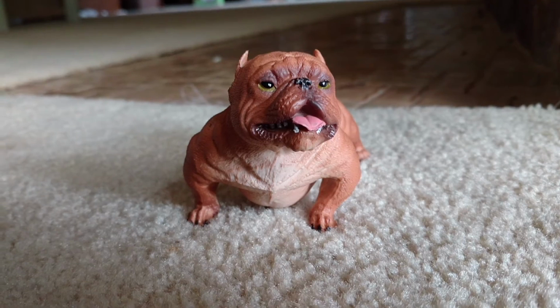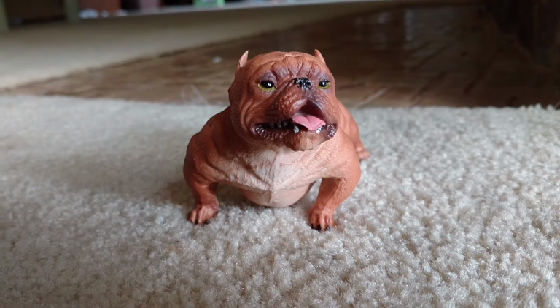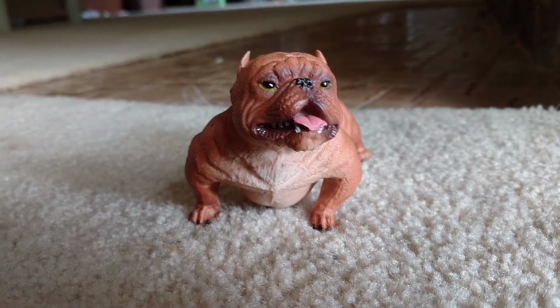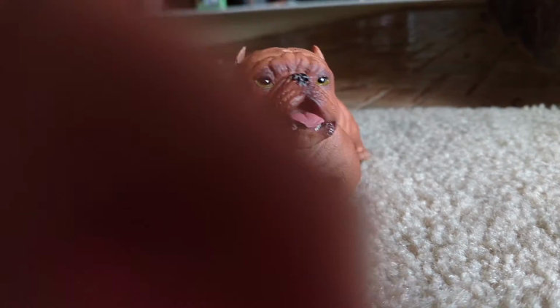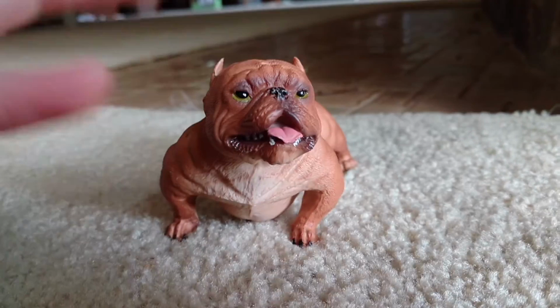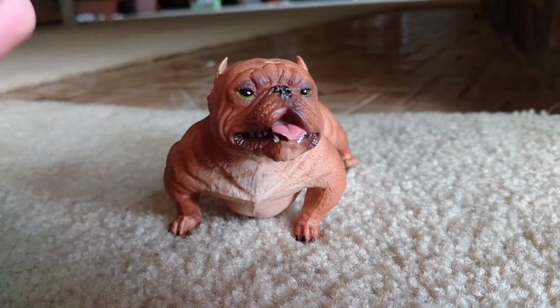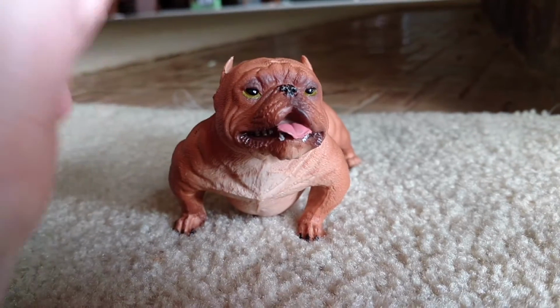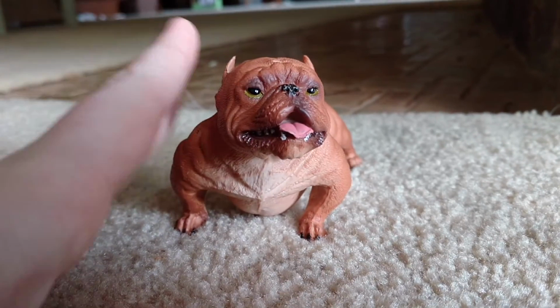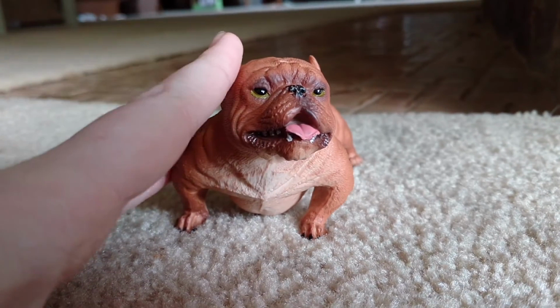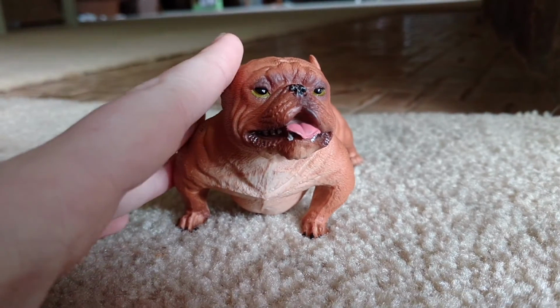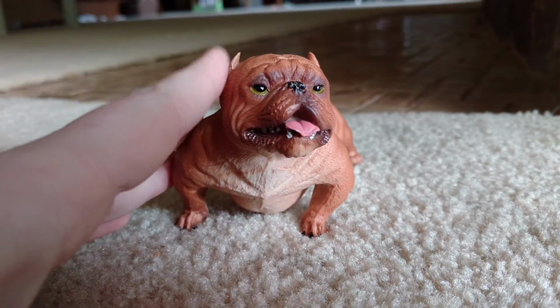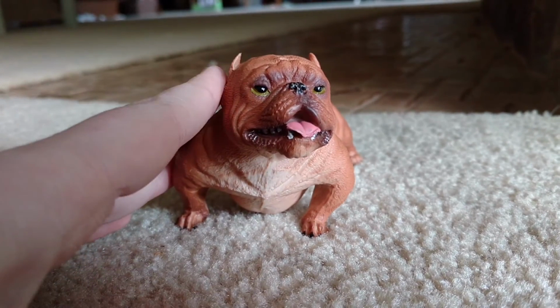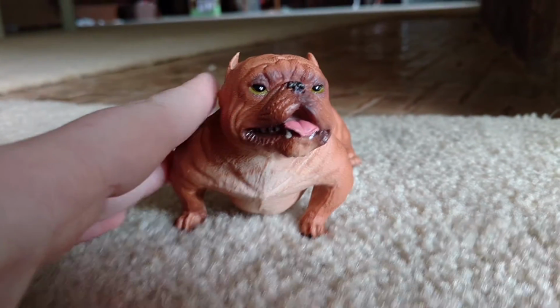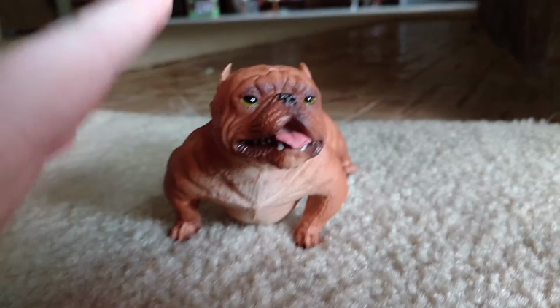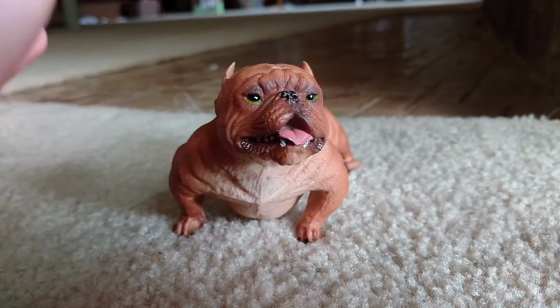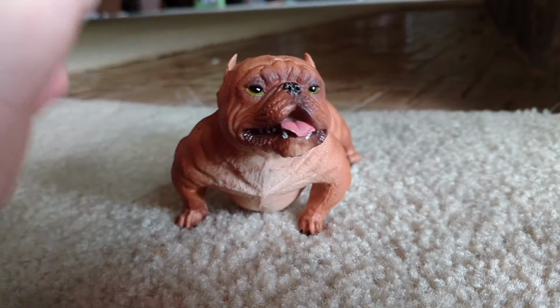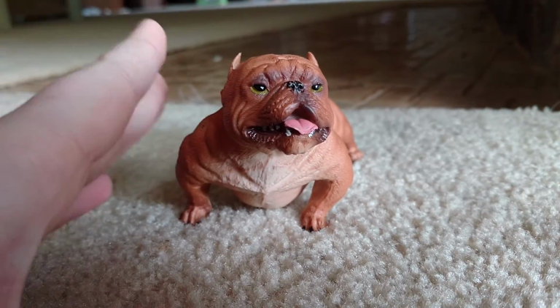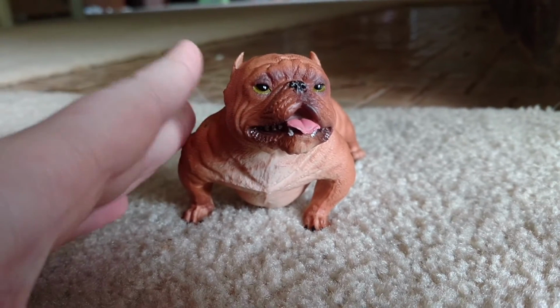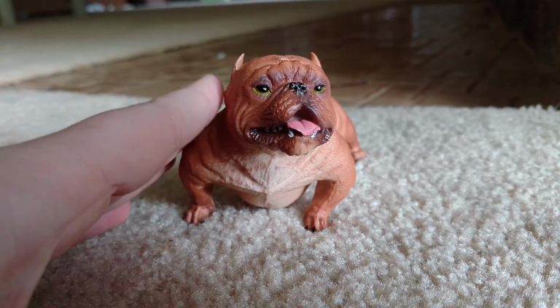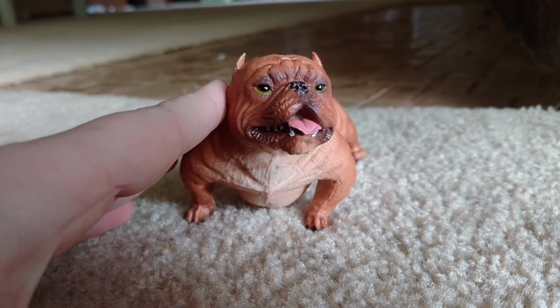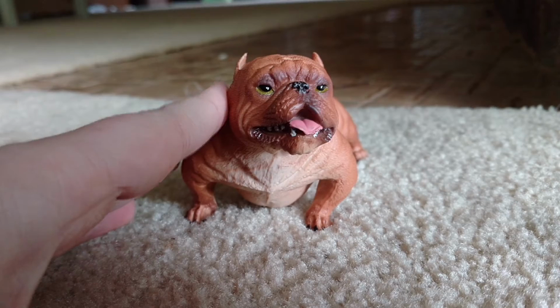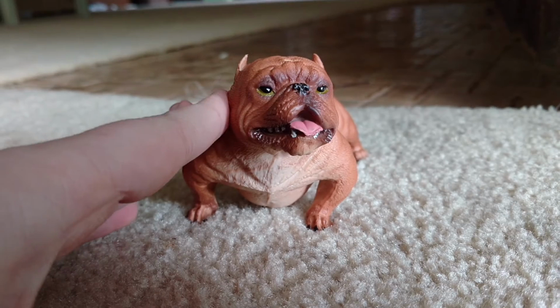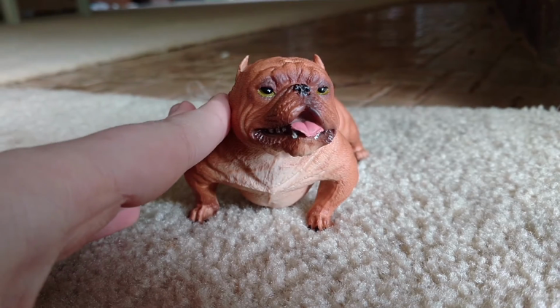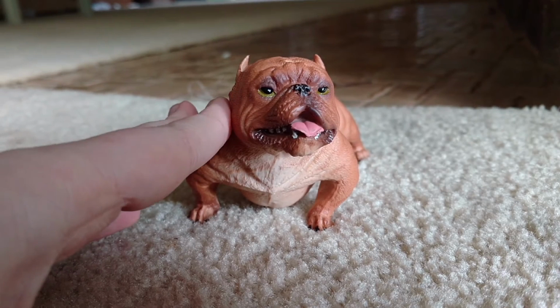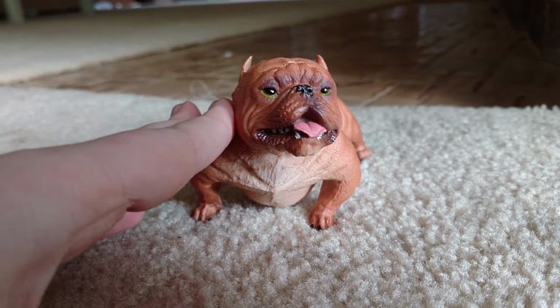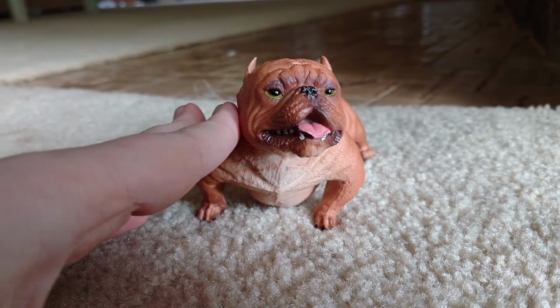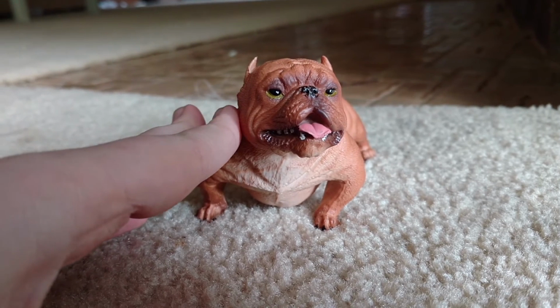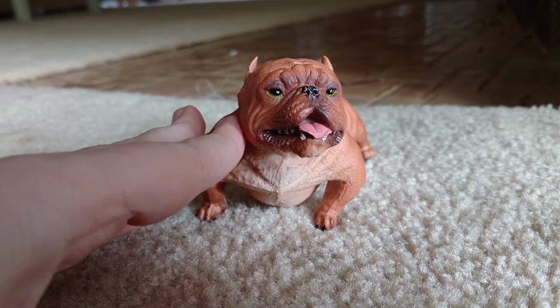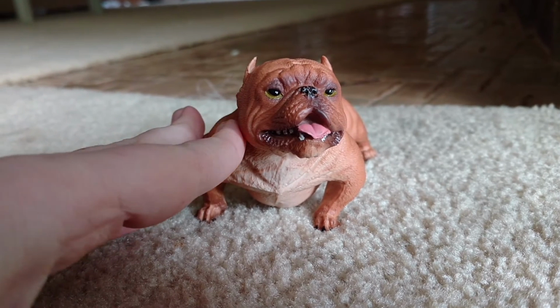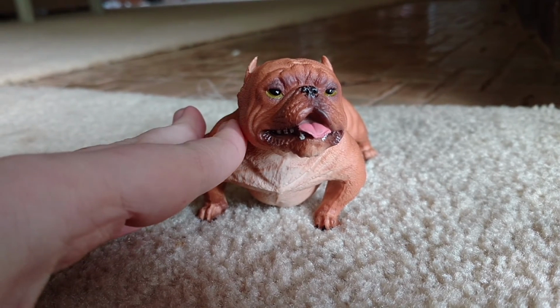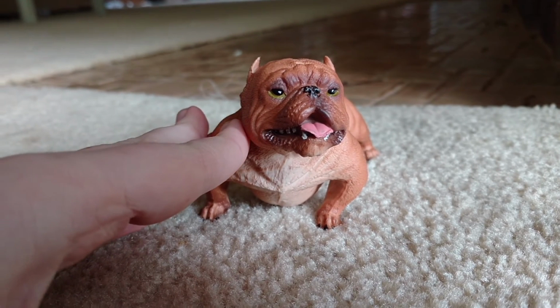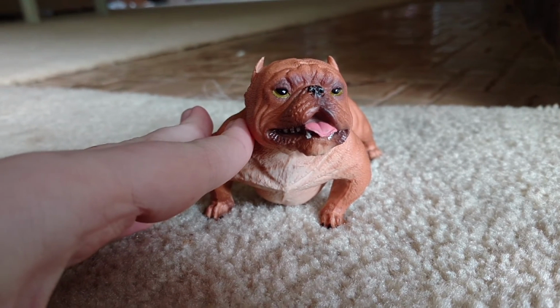Thank you guys for watching this short little review on this toy mini bulldog. You're getting a little dog.